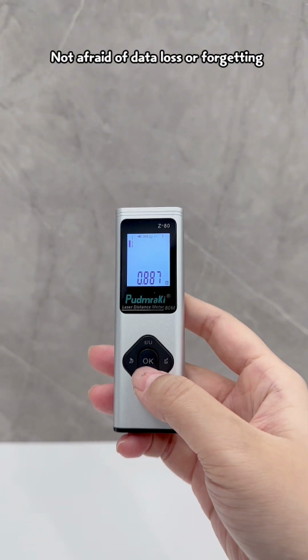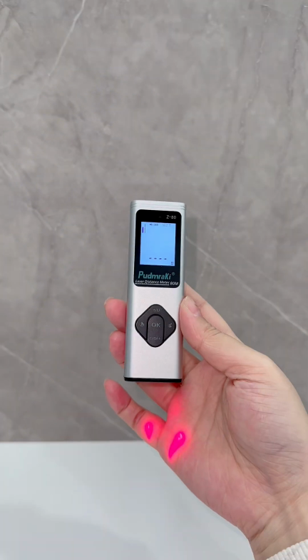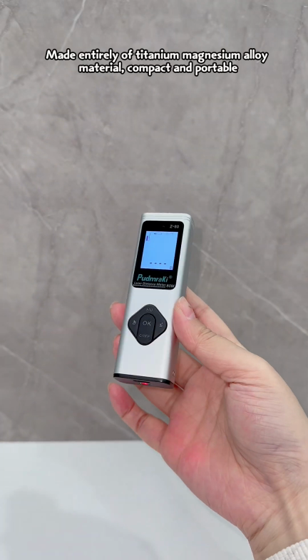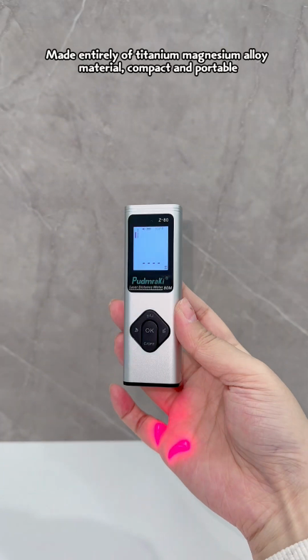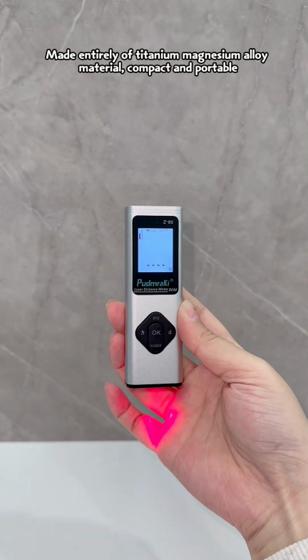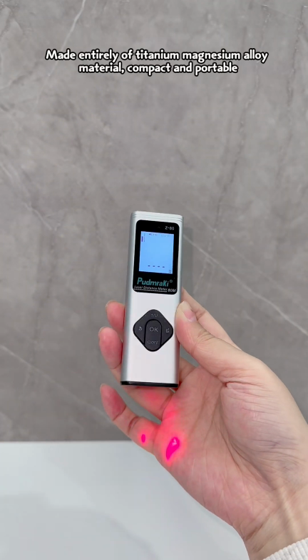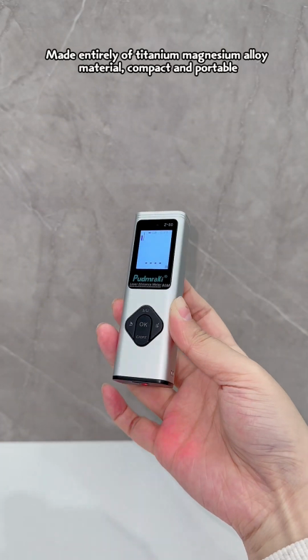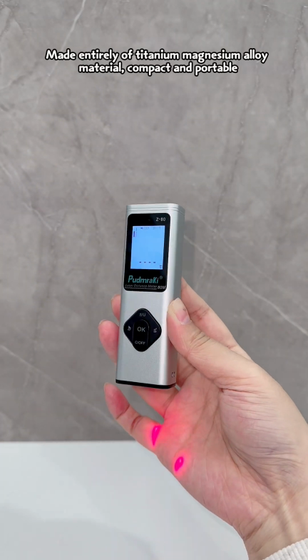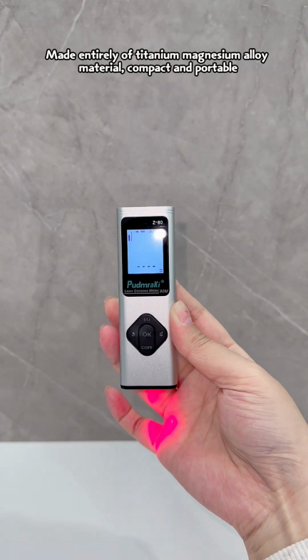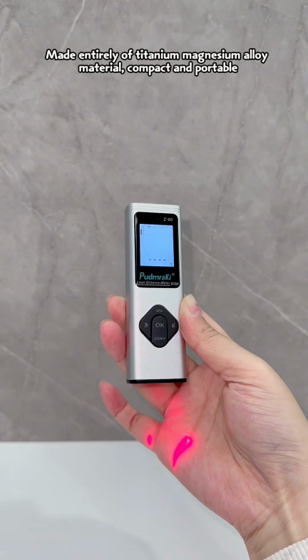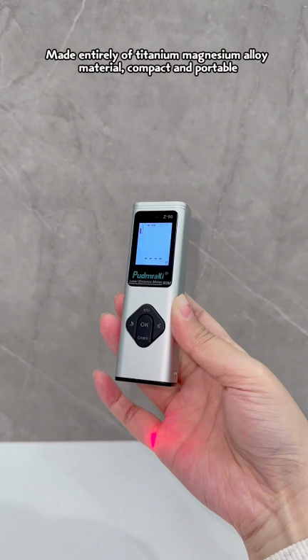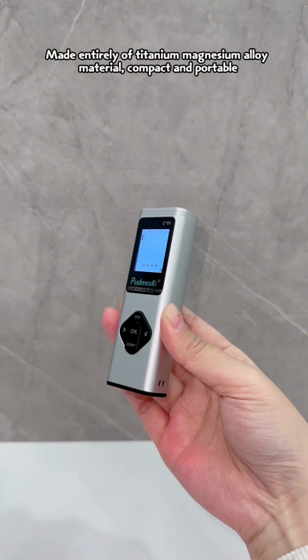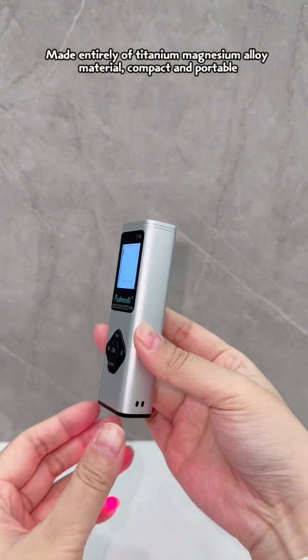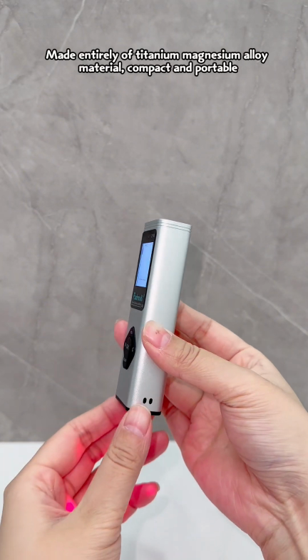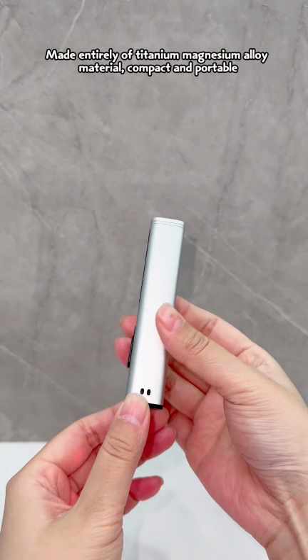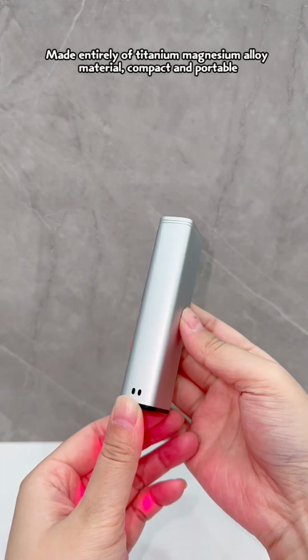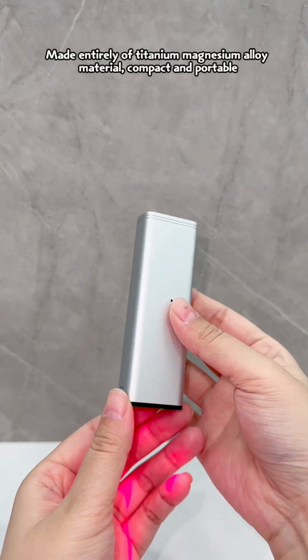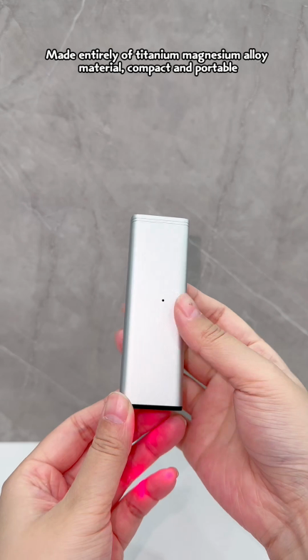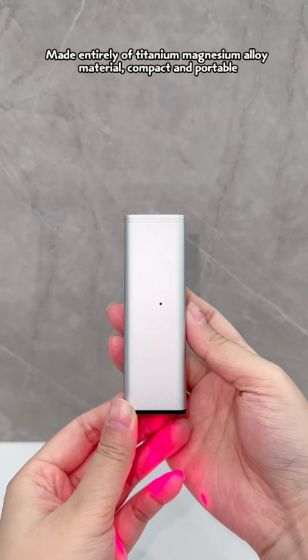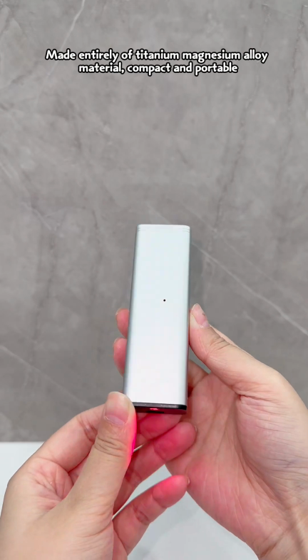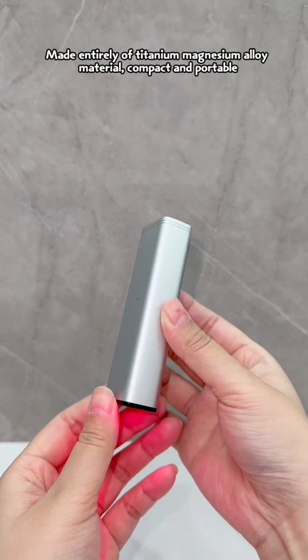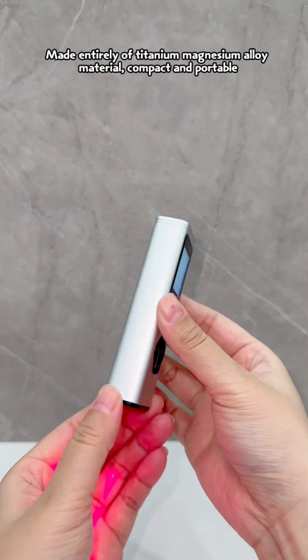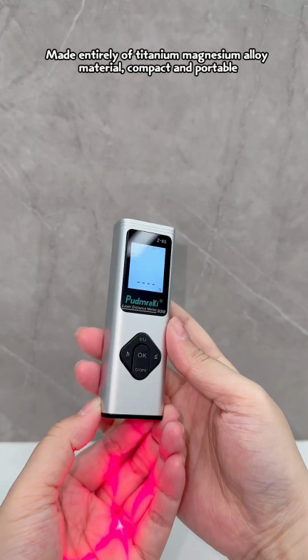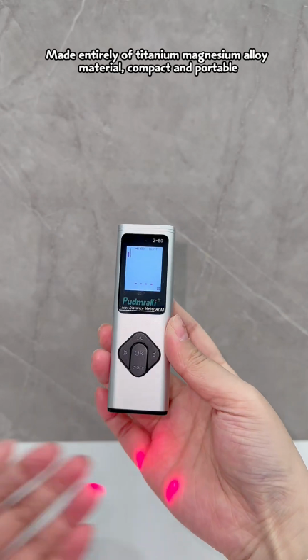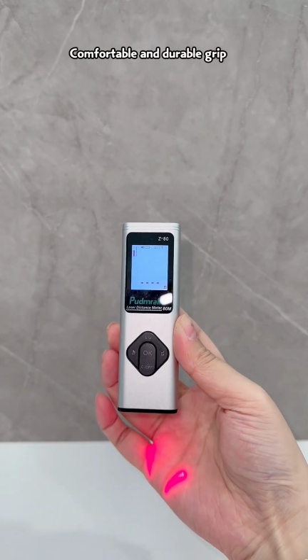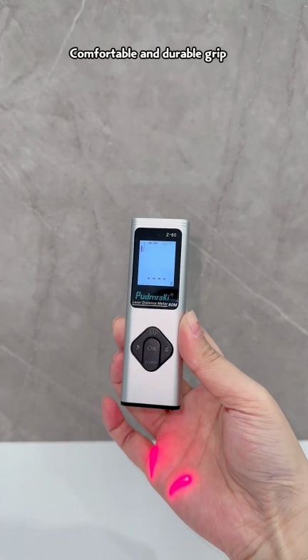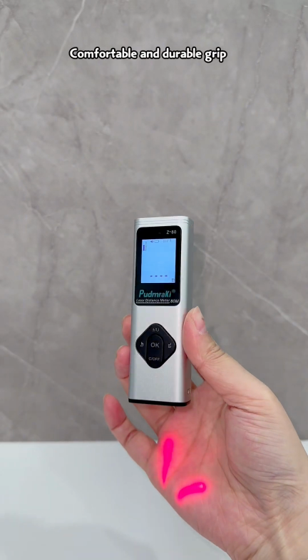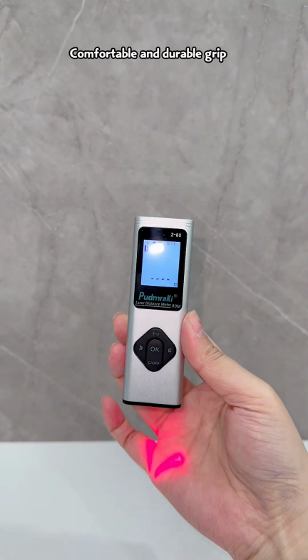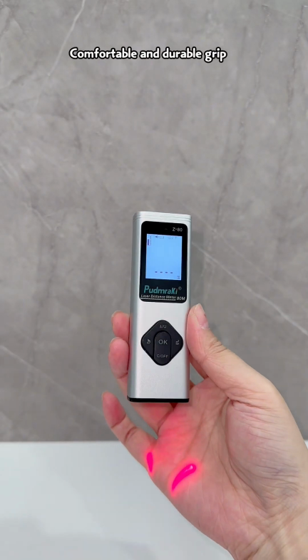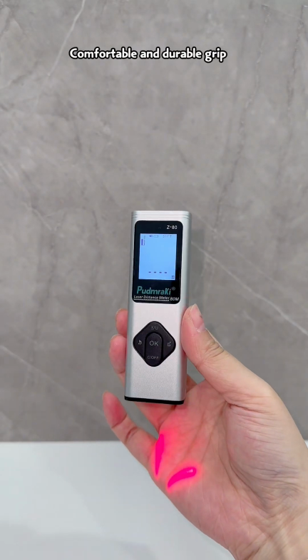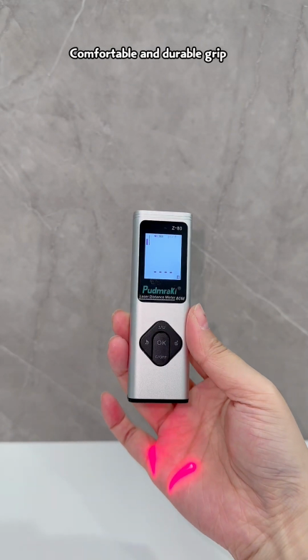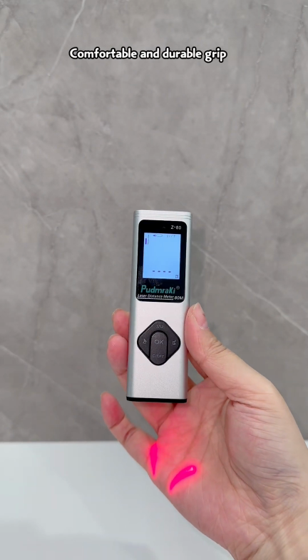Made entirely of titanium magnesium alloy material, it is compact and portable, with a comfortable and durable grip.